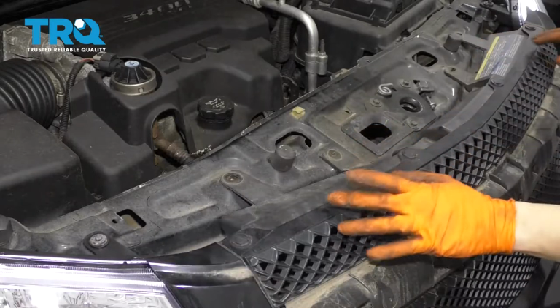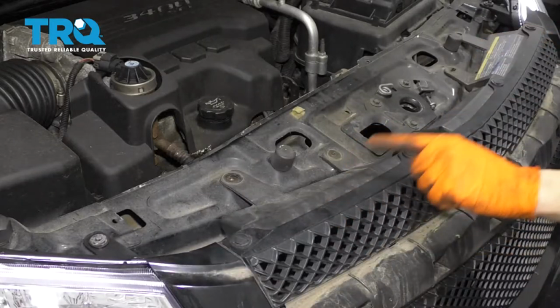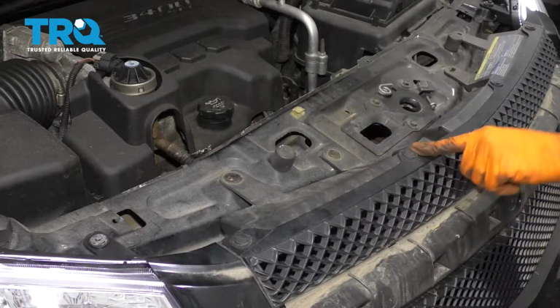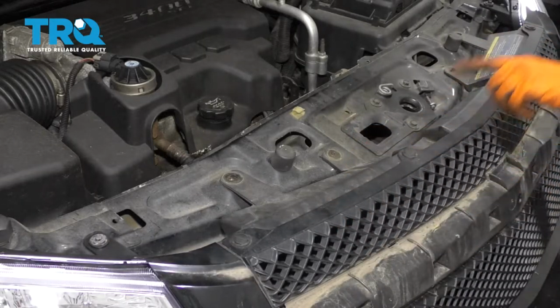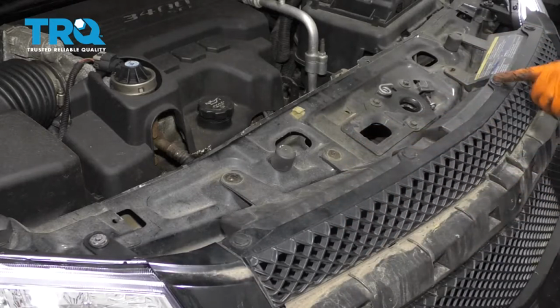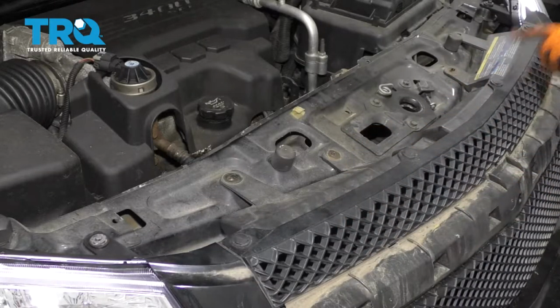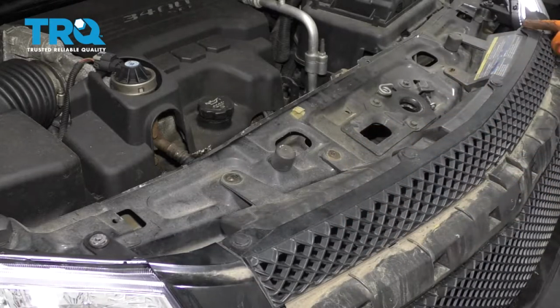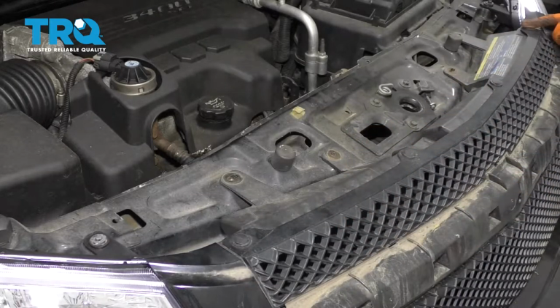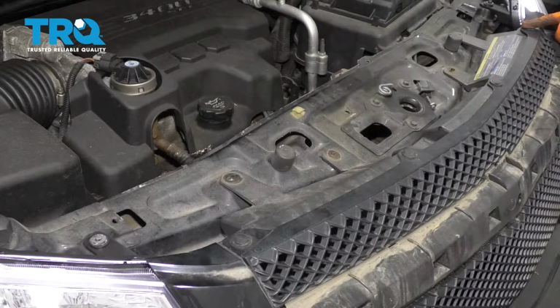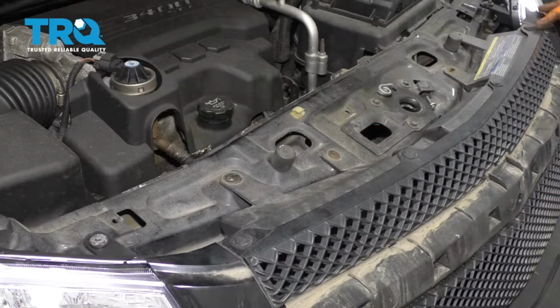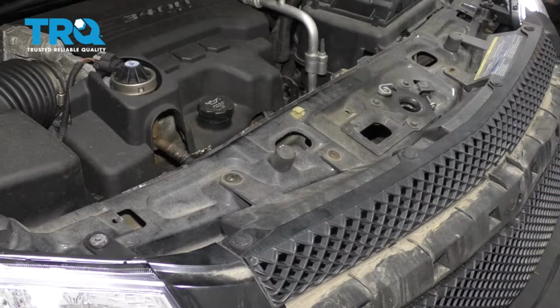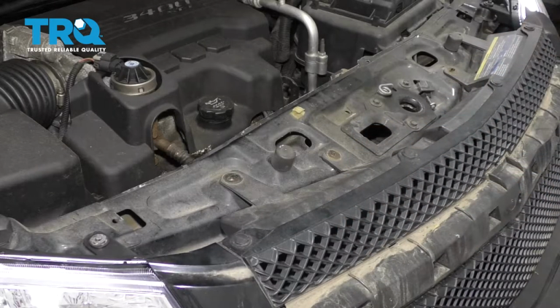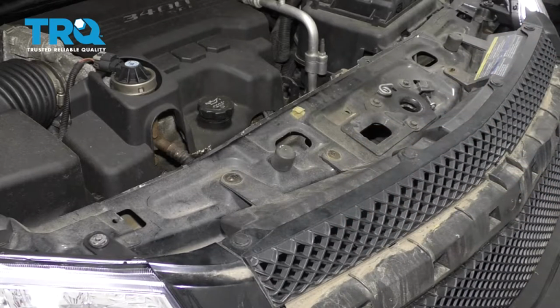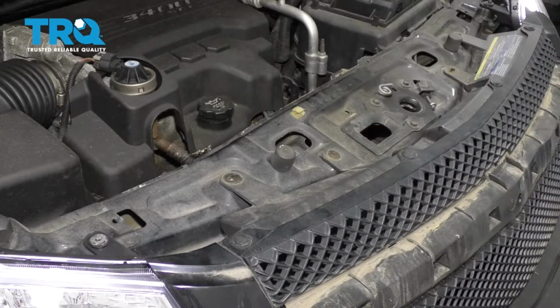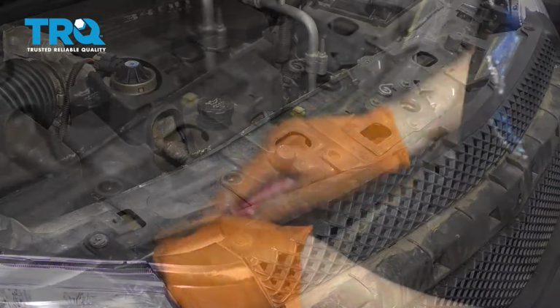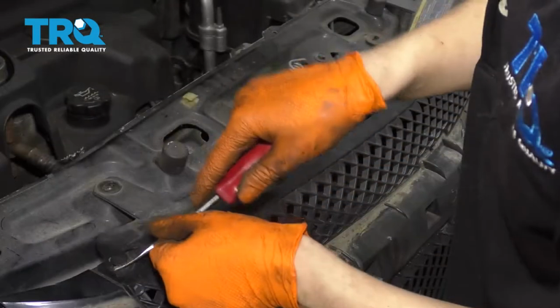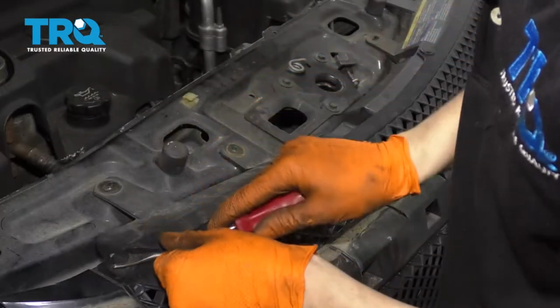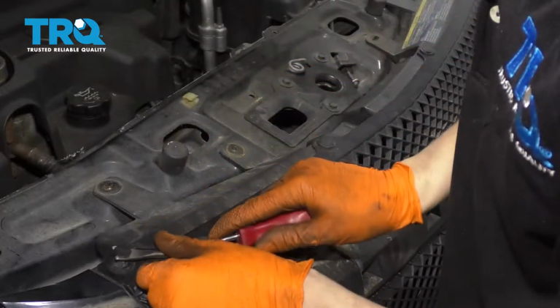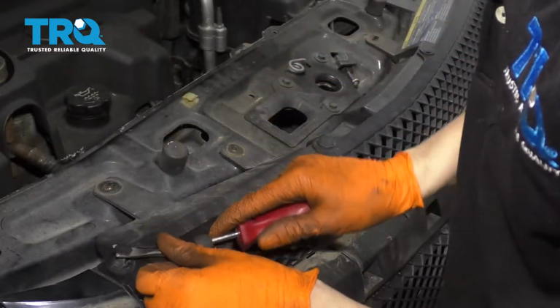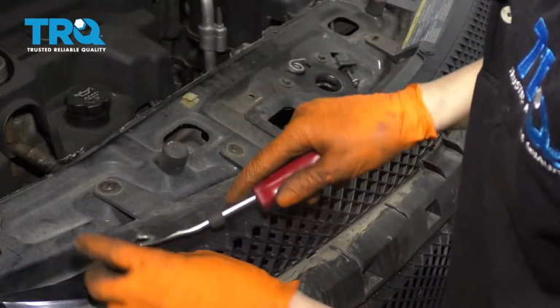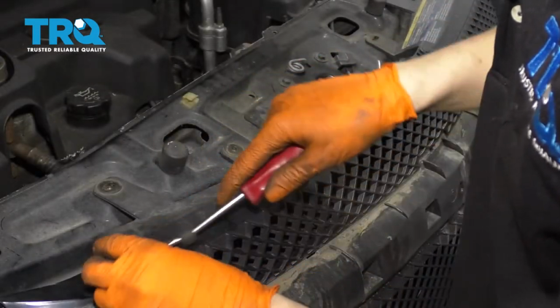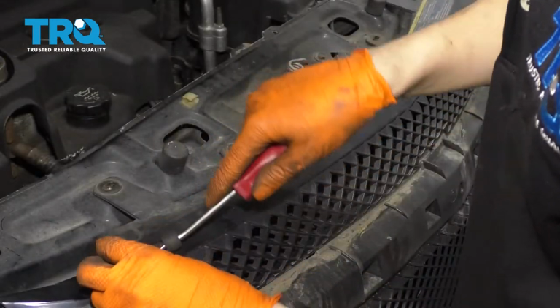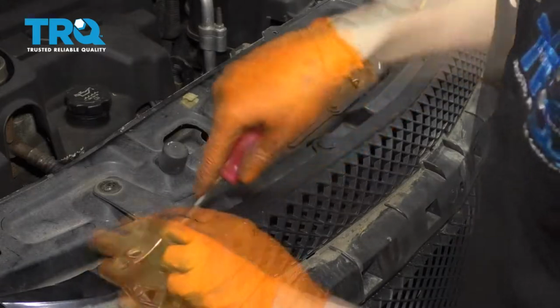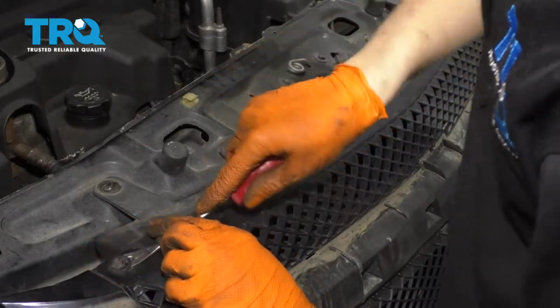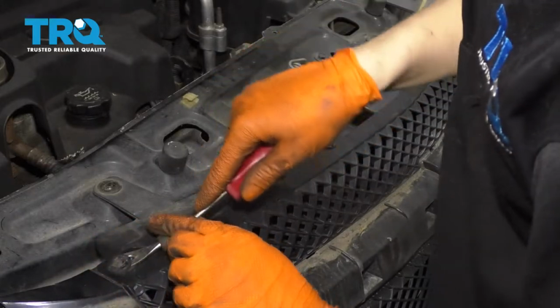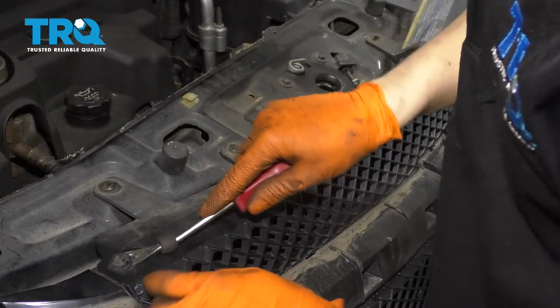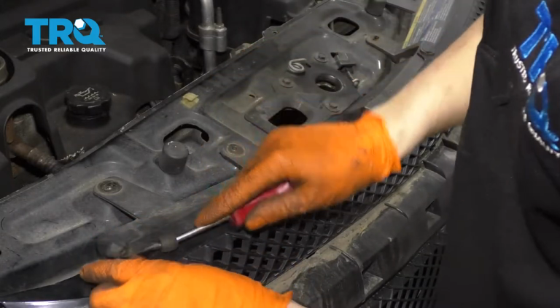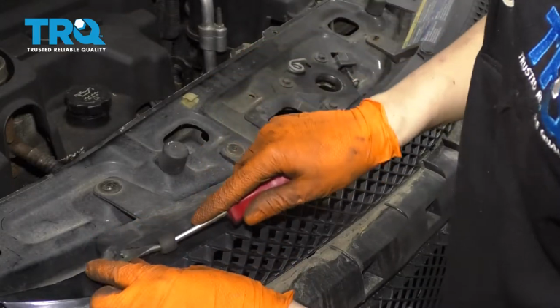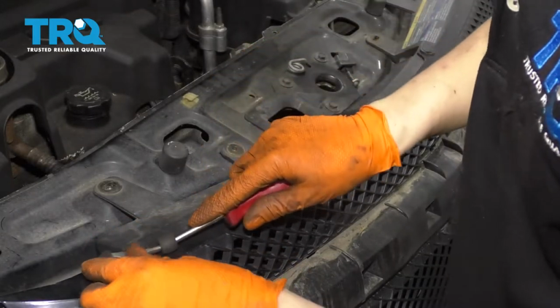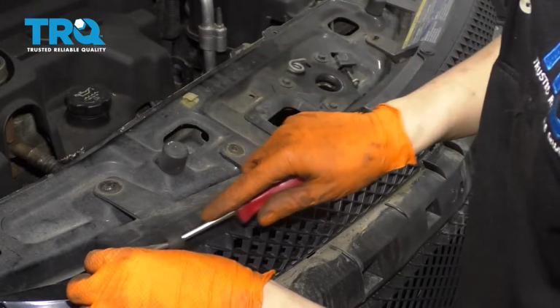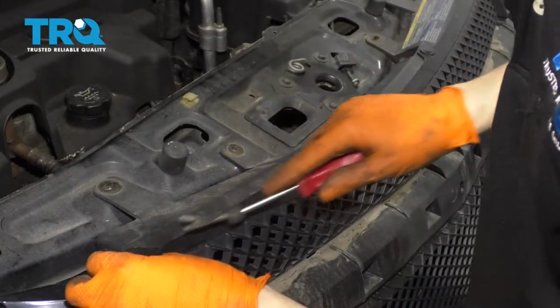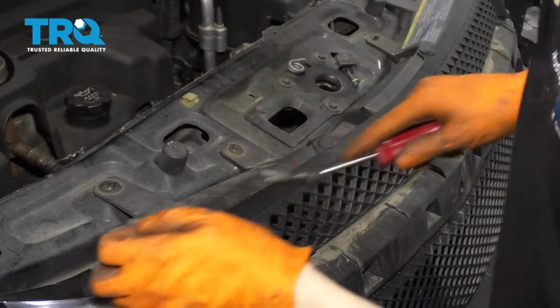And before I go too far, let's remove these push clips — pop out the center and then remove the rest of it.